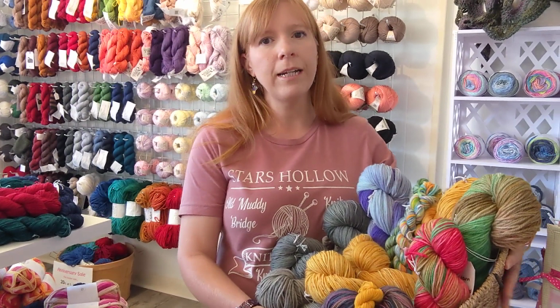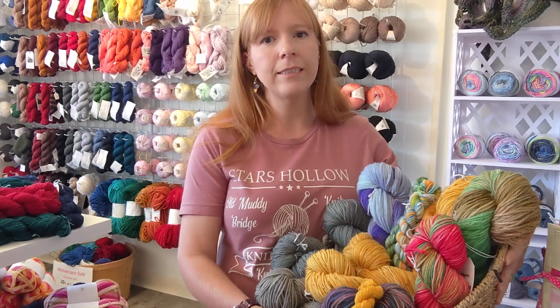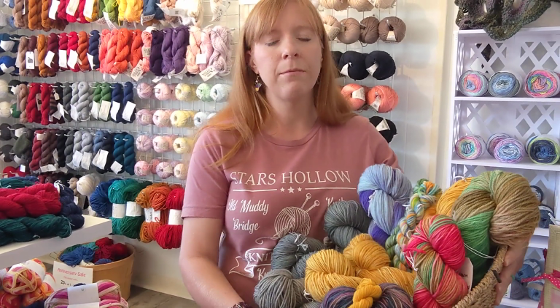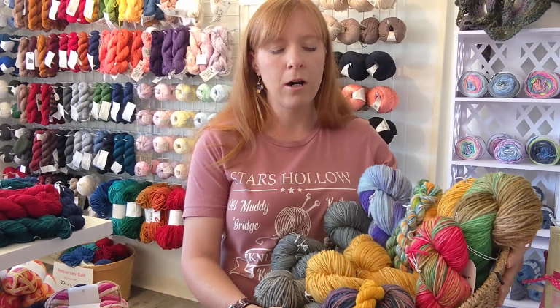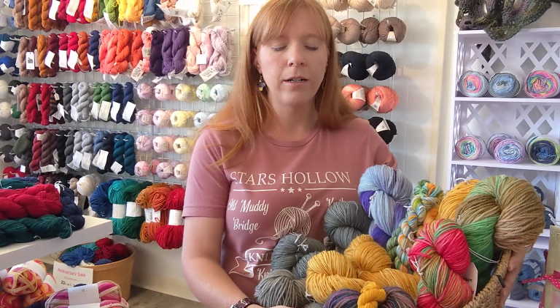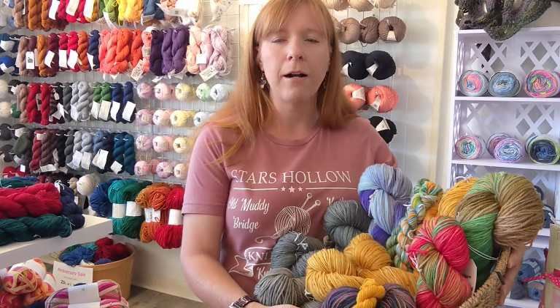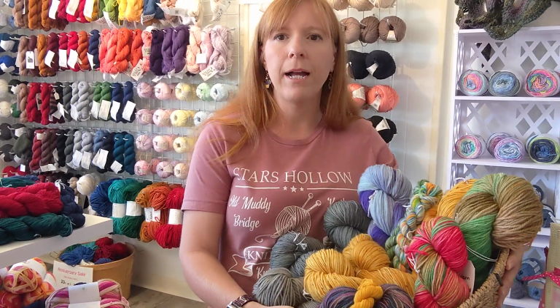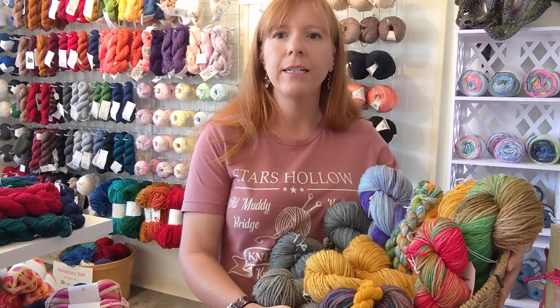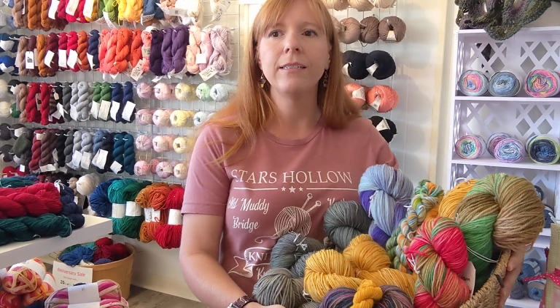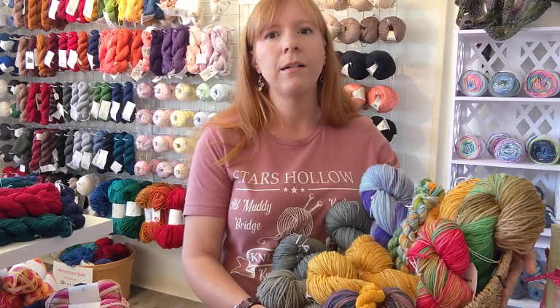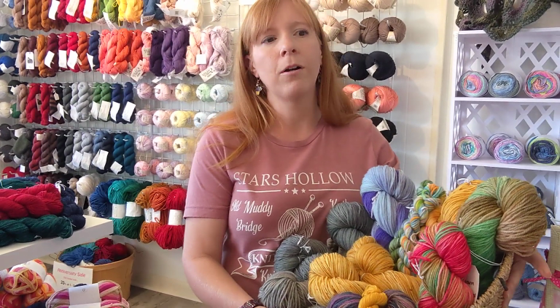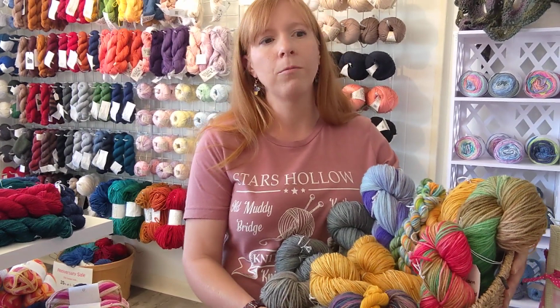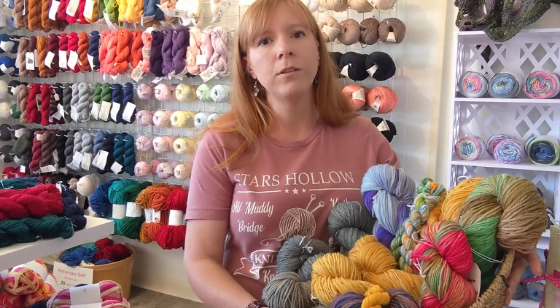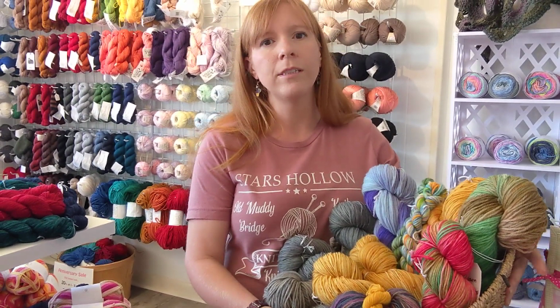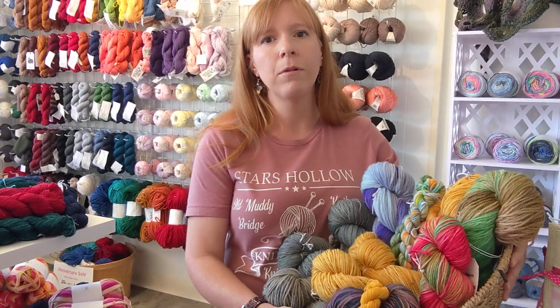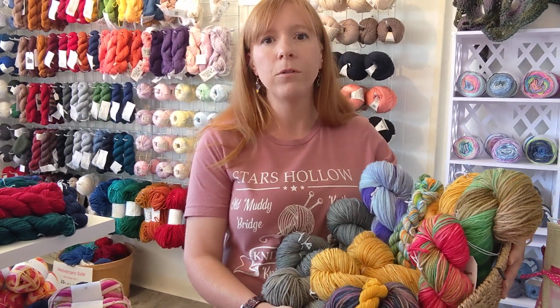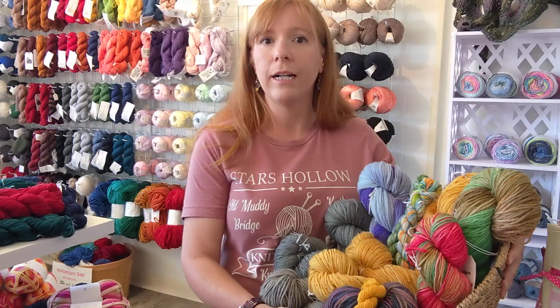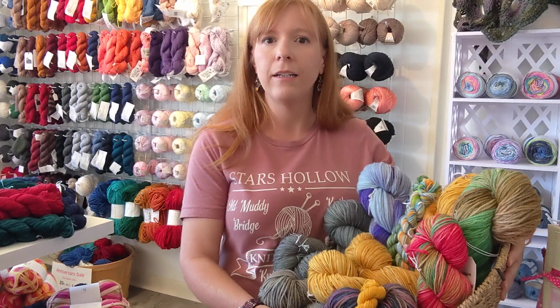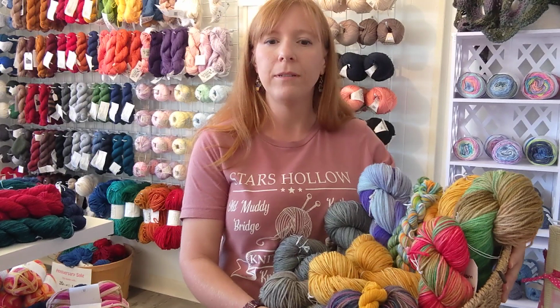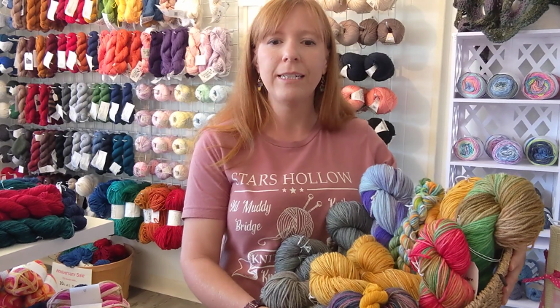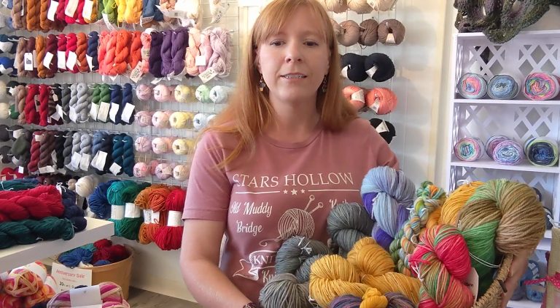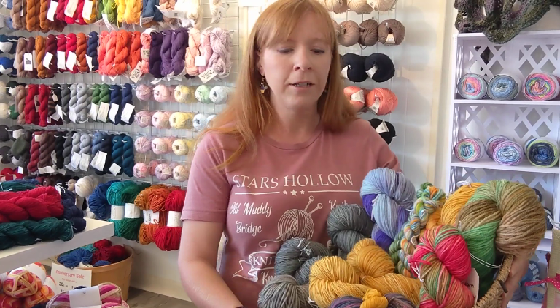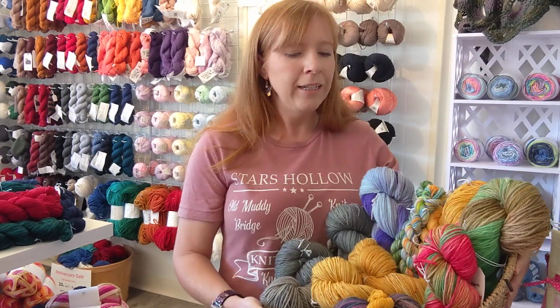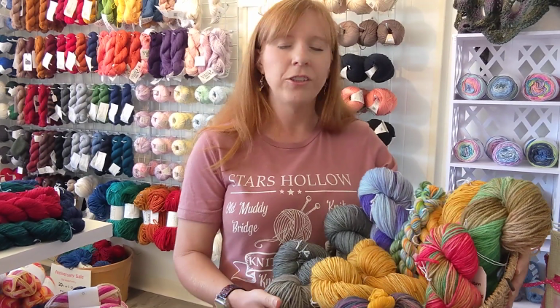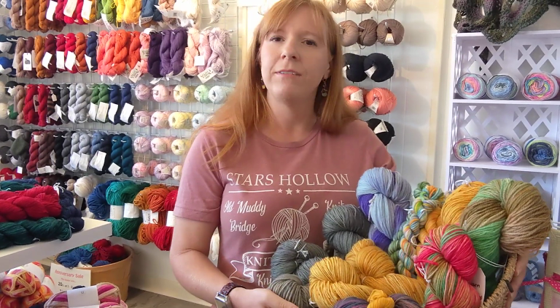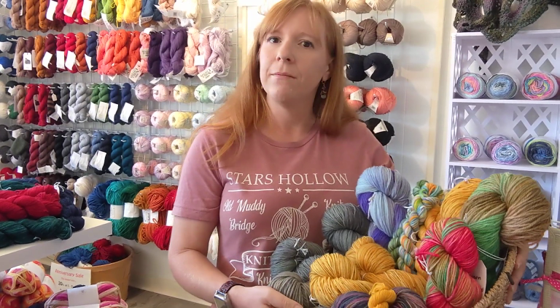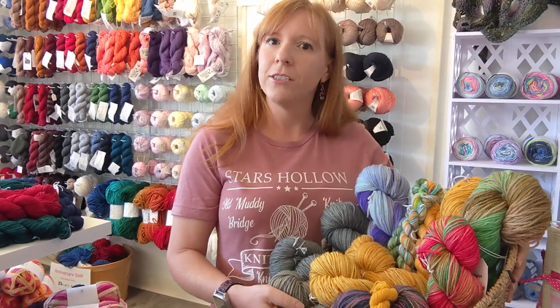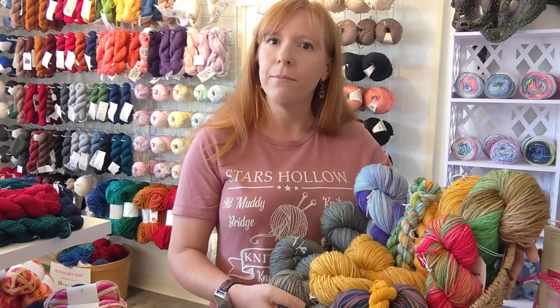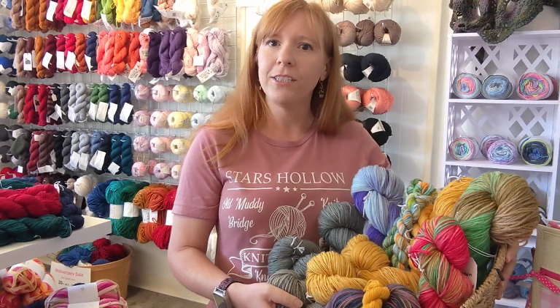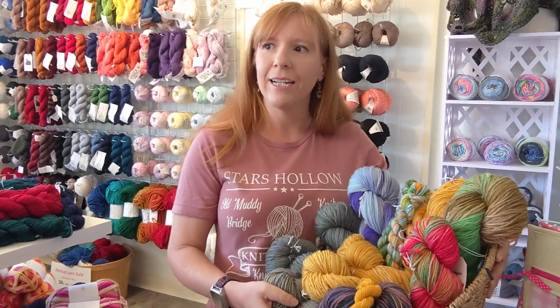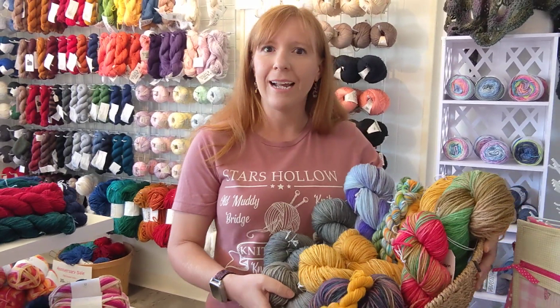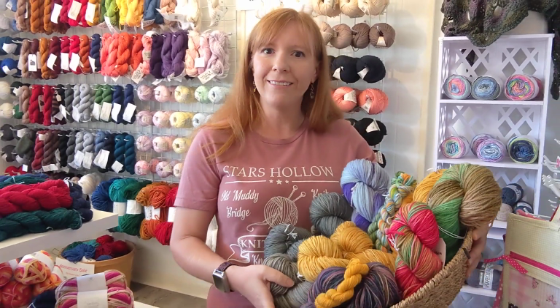Some are alpaca, some are wool, some are wool-nylon blends. So you'll just have to come to the shop and check it out.